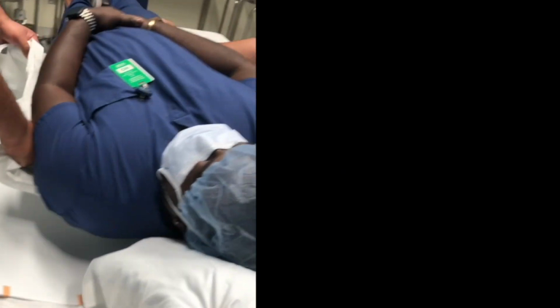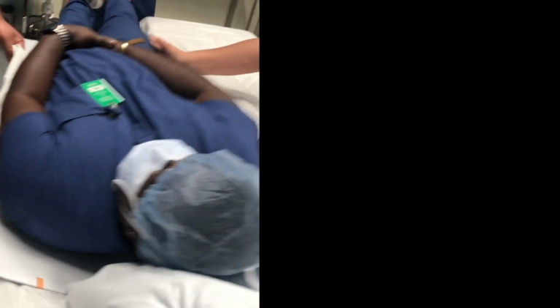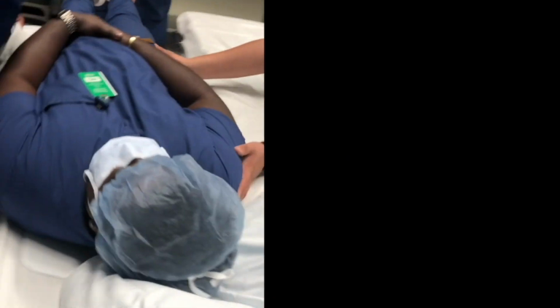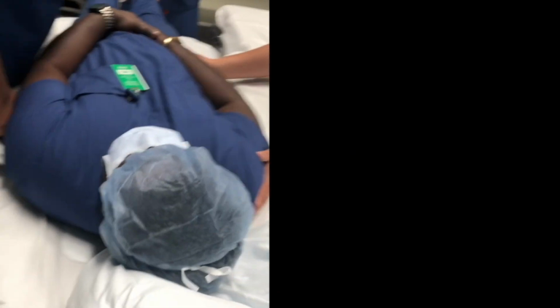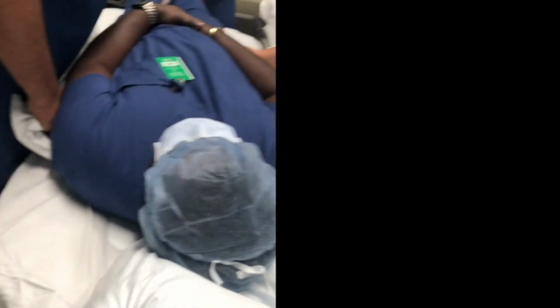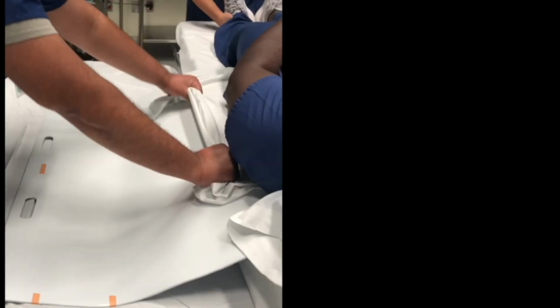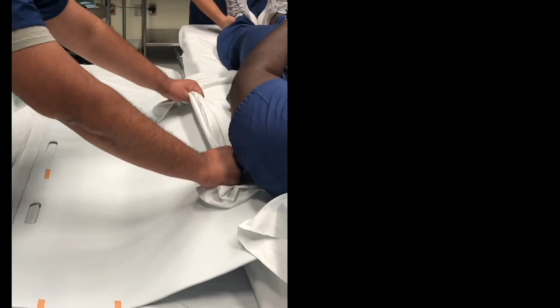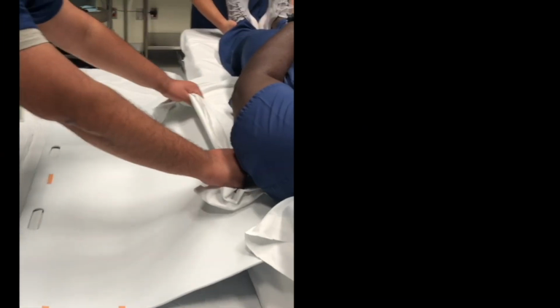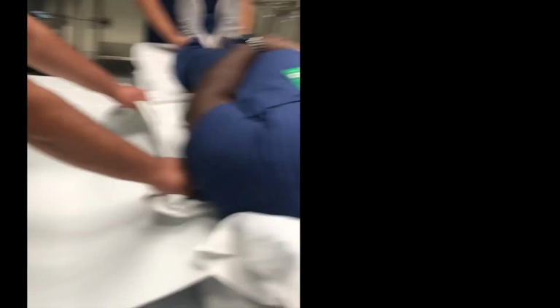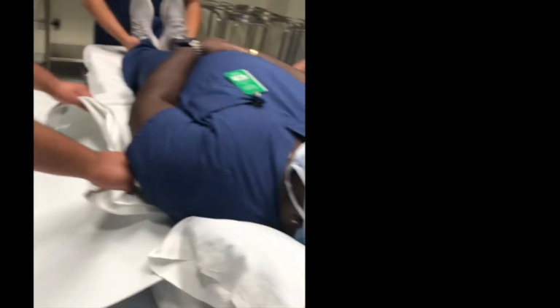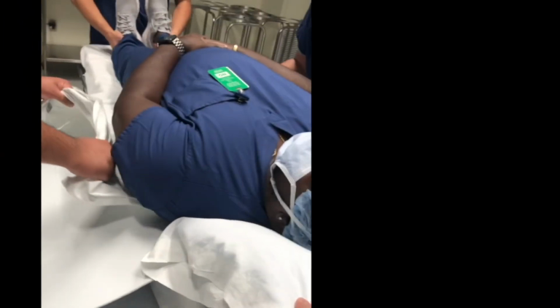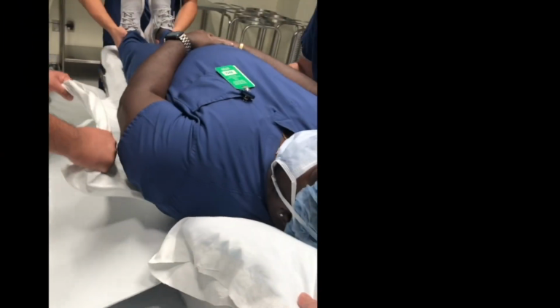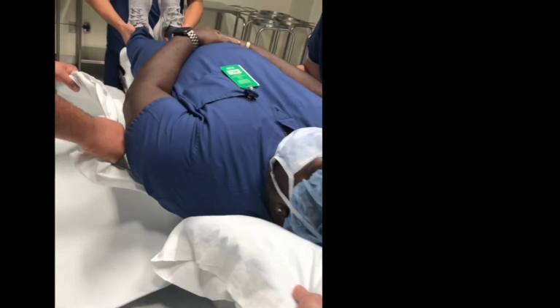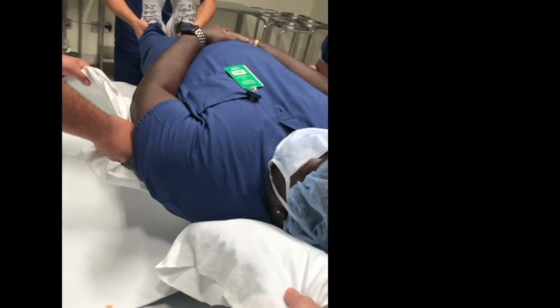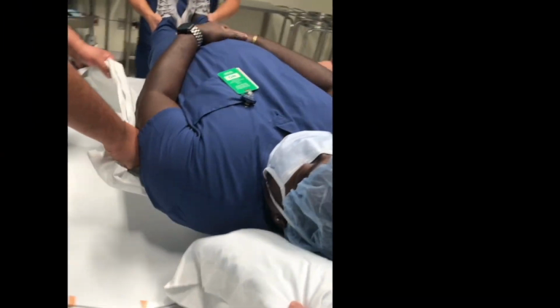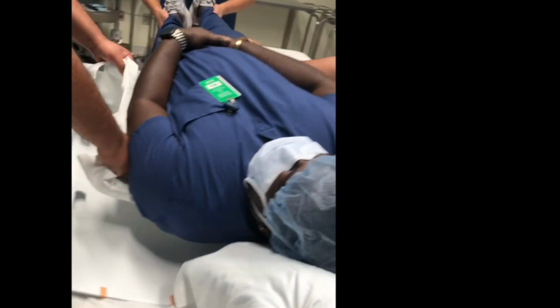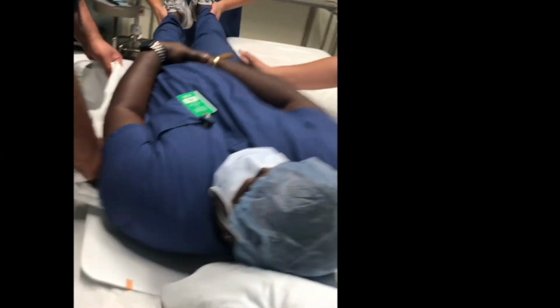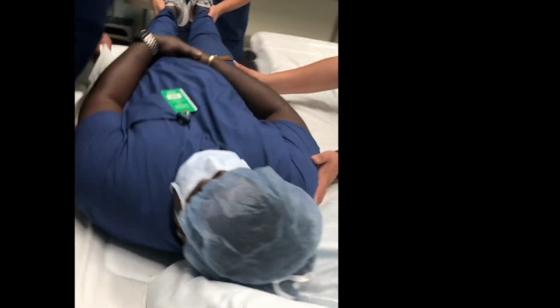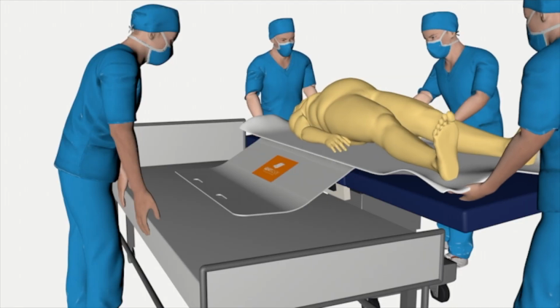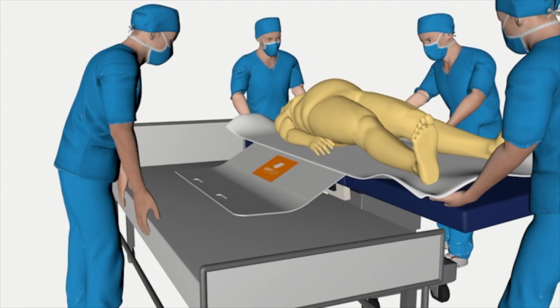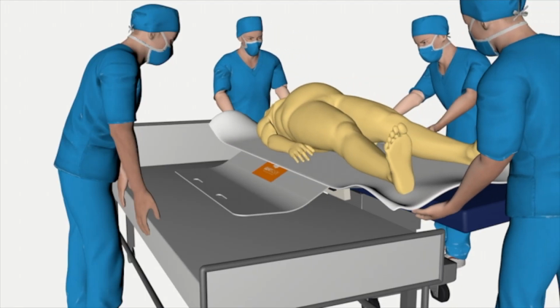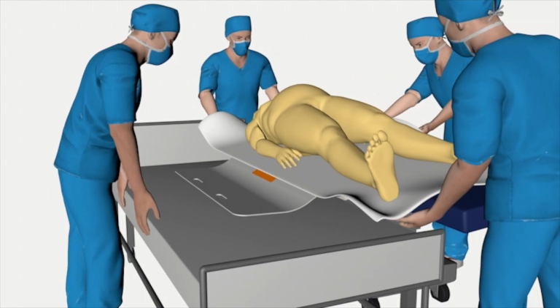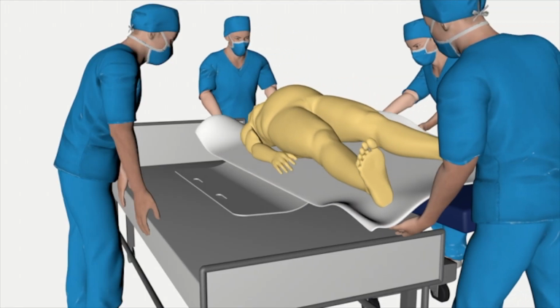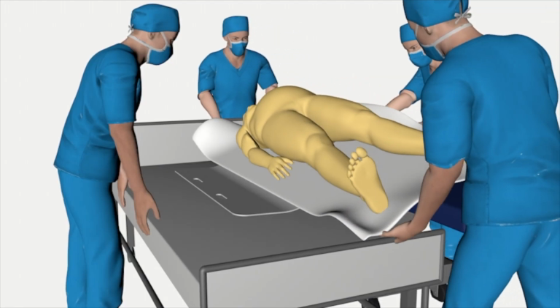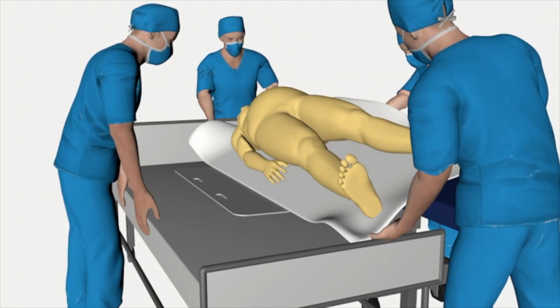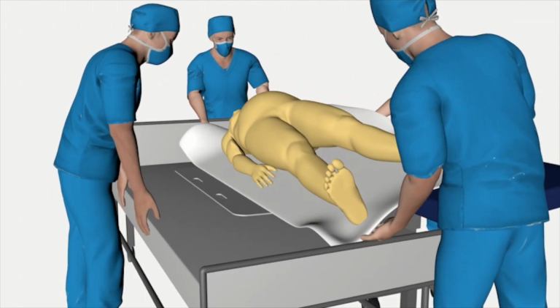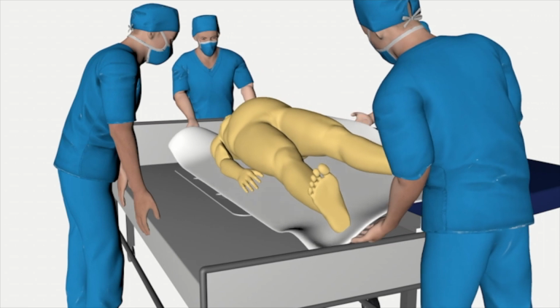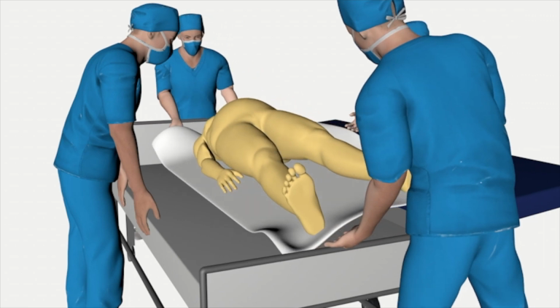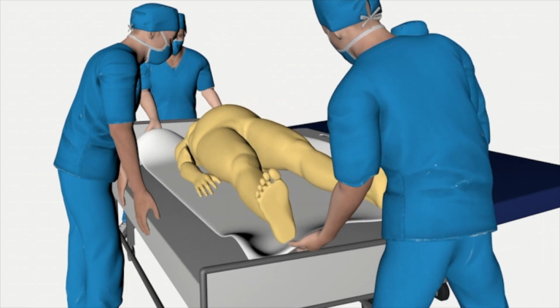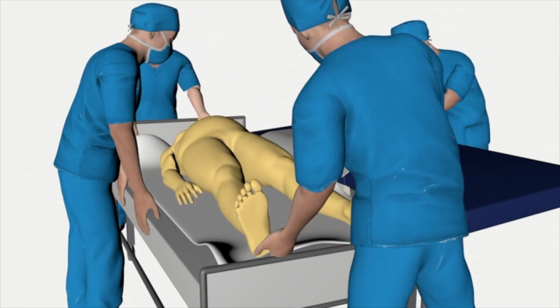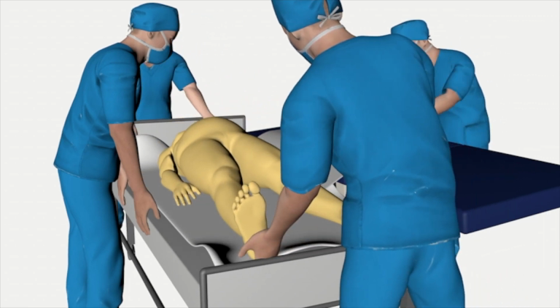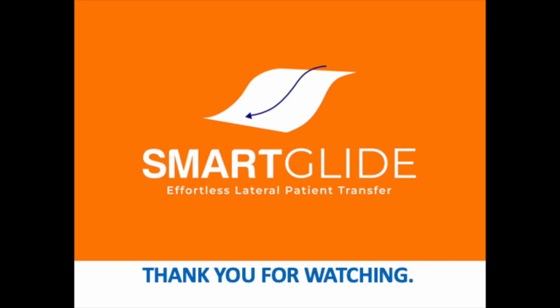Safeguard your nursing staff with SmartGlide today. For more information, visit our website.